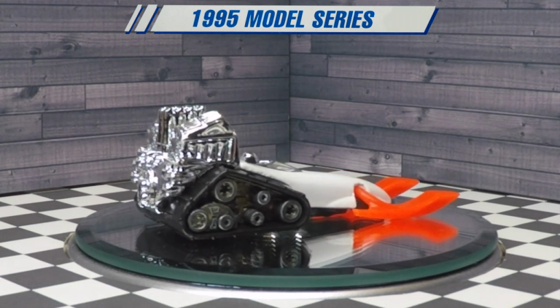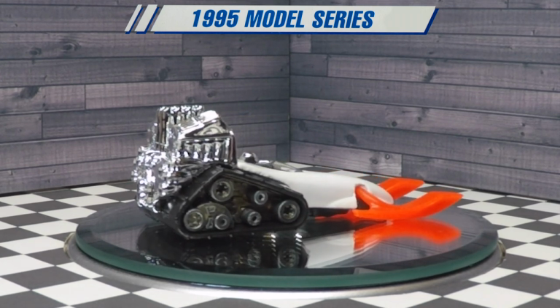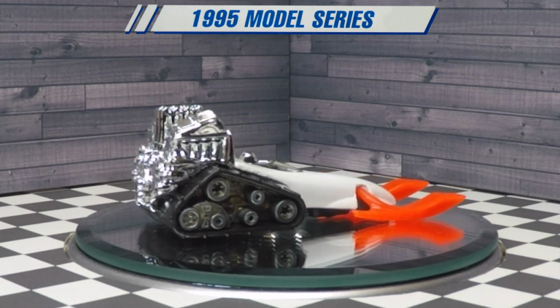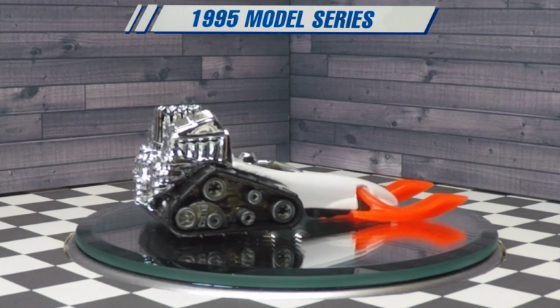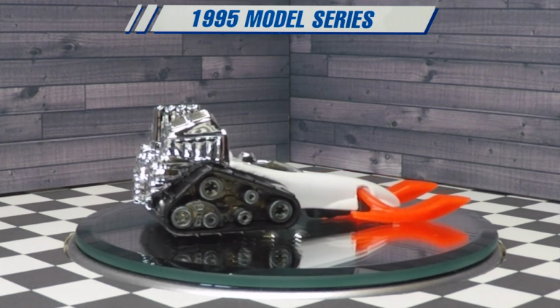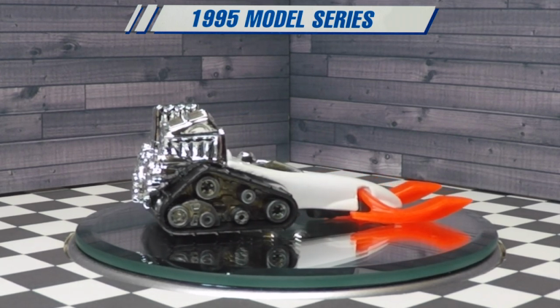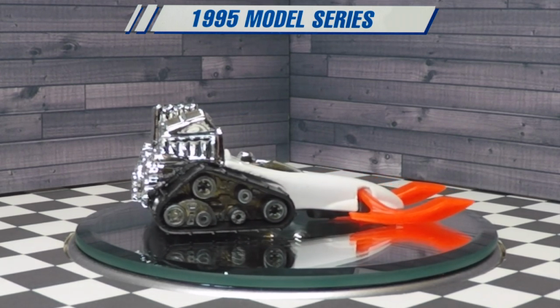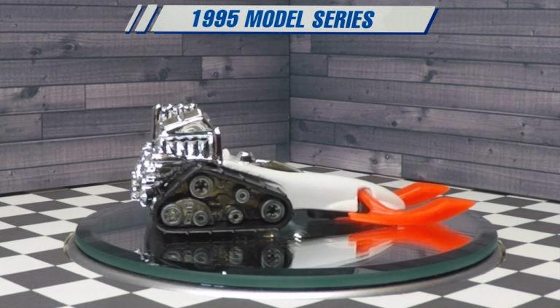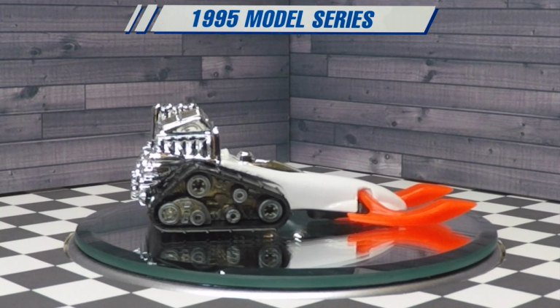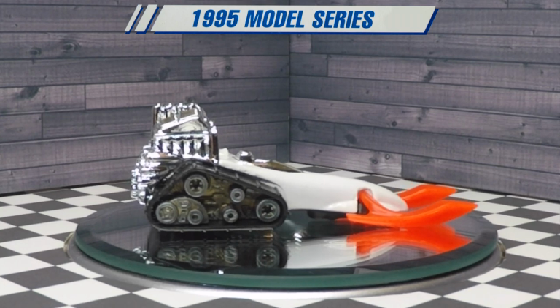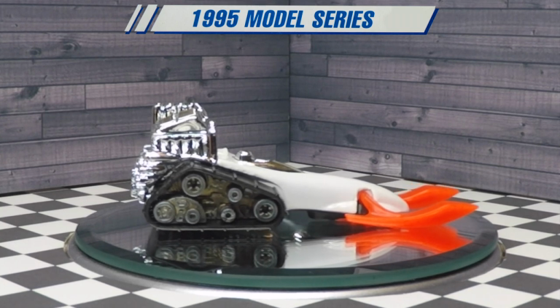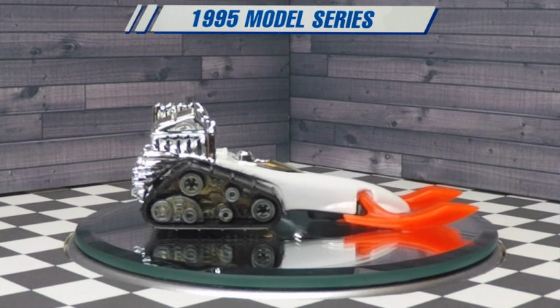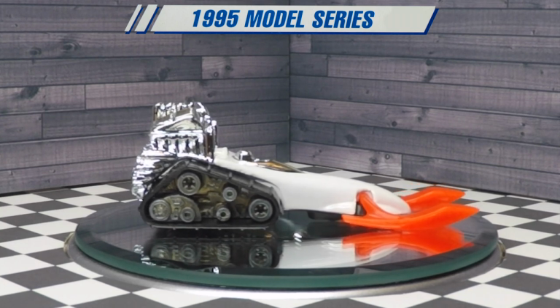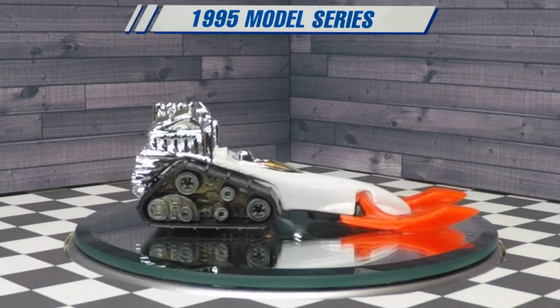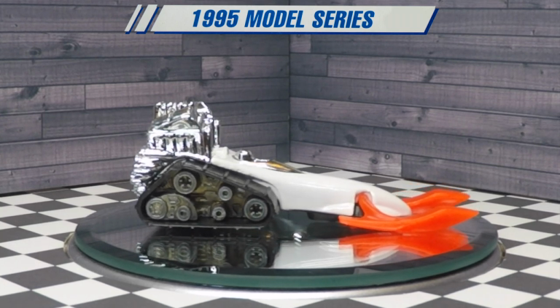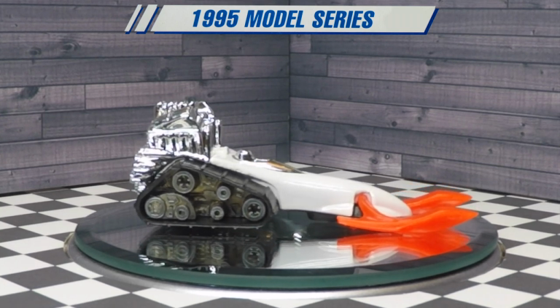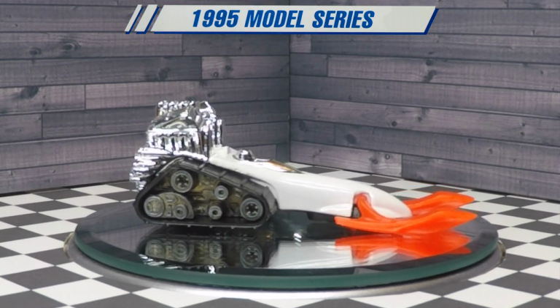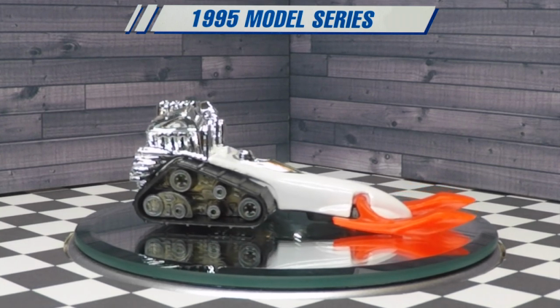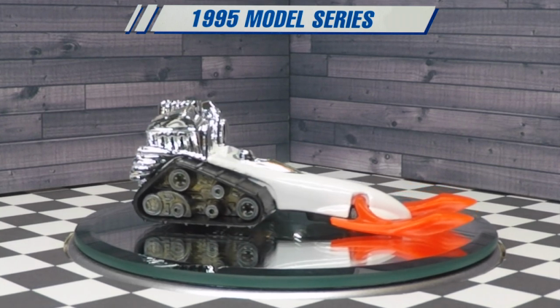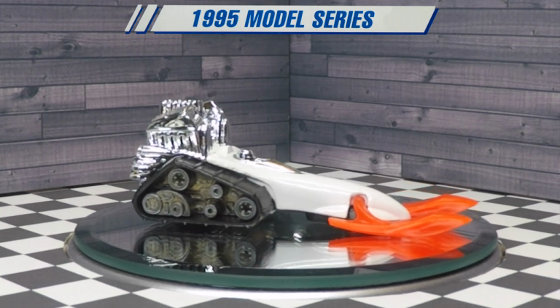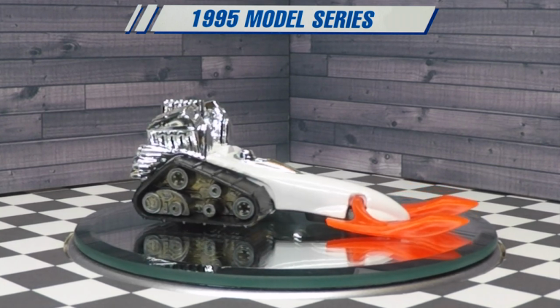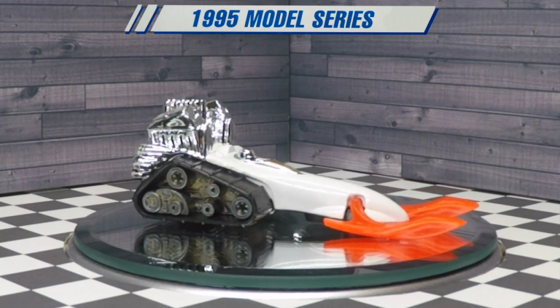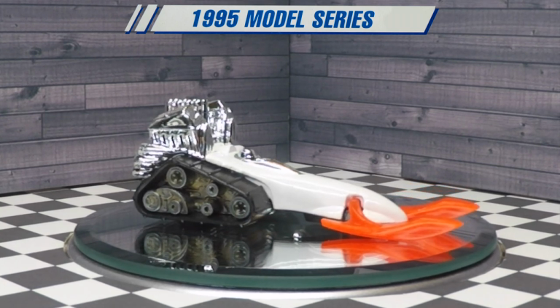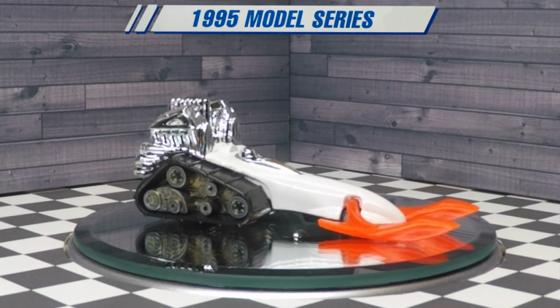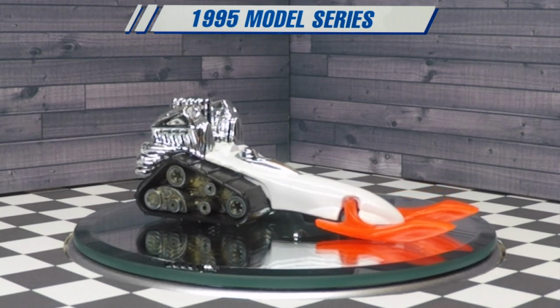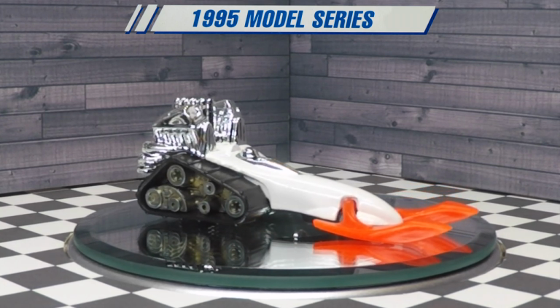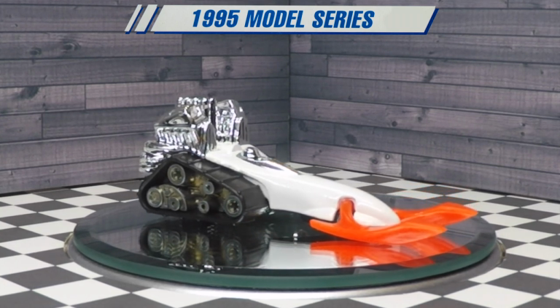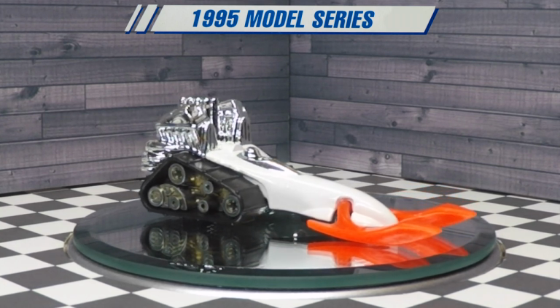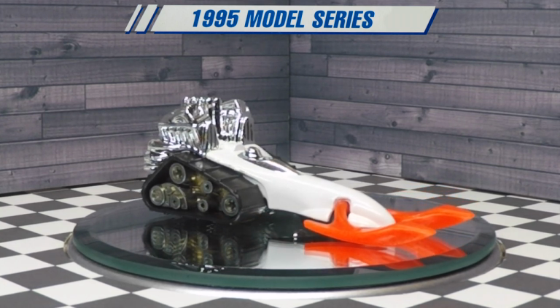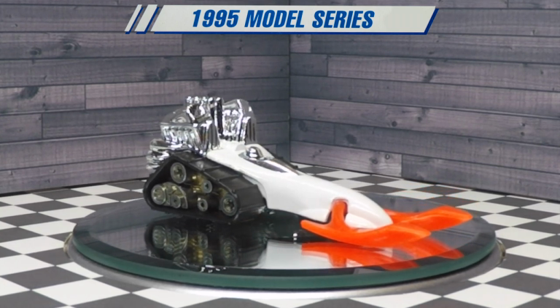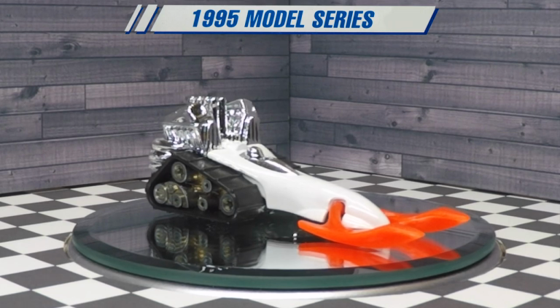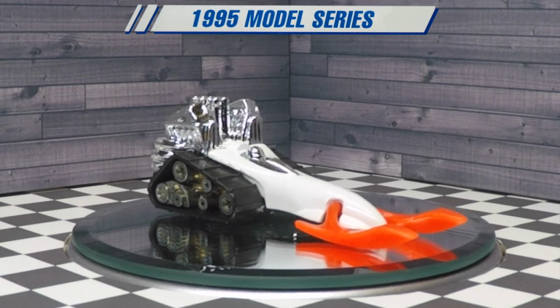I like that the inner parts of the tank tread are metal and the outer part is plastic, so that it really looks realistic.